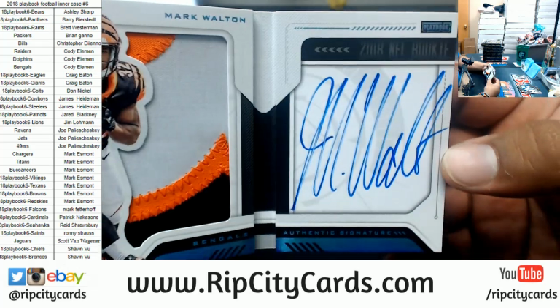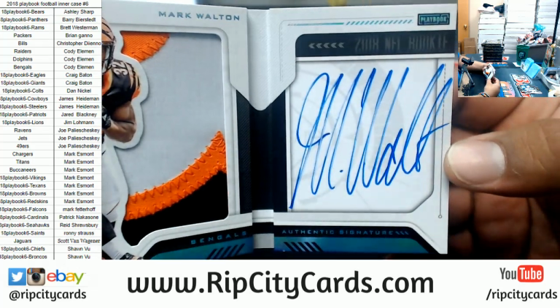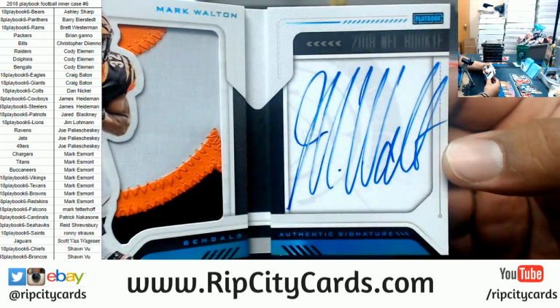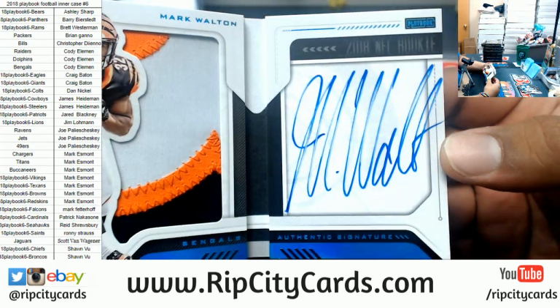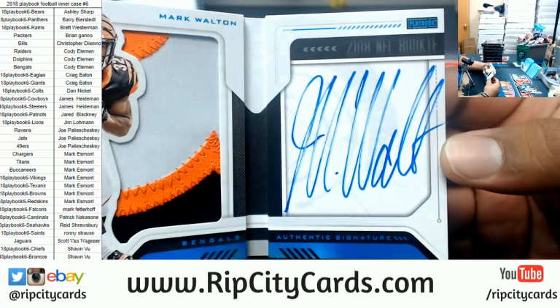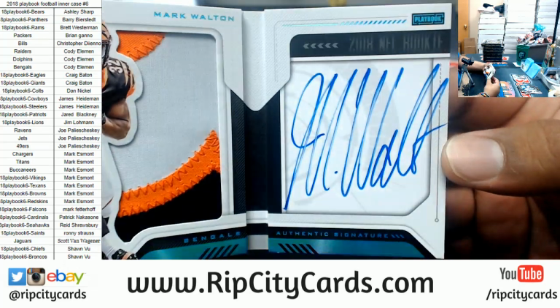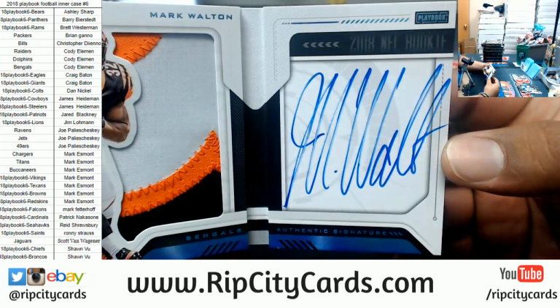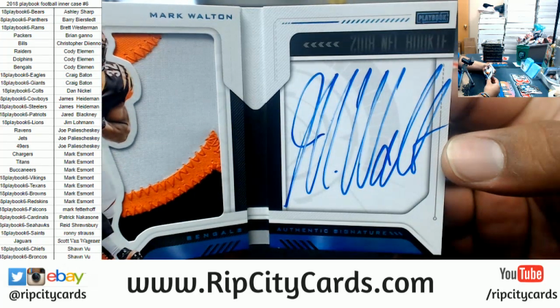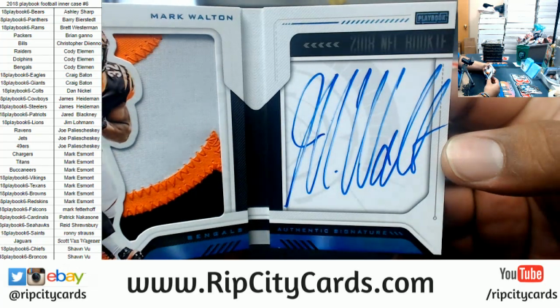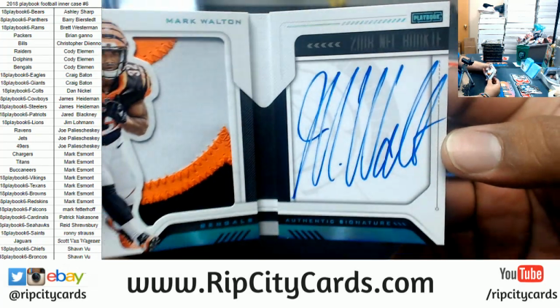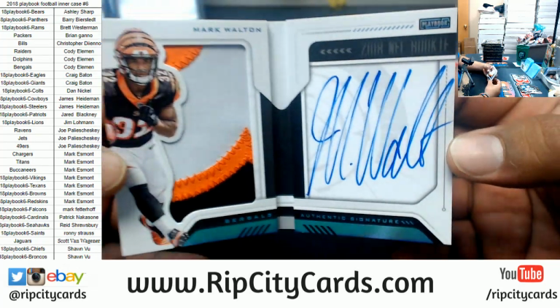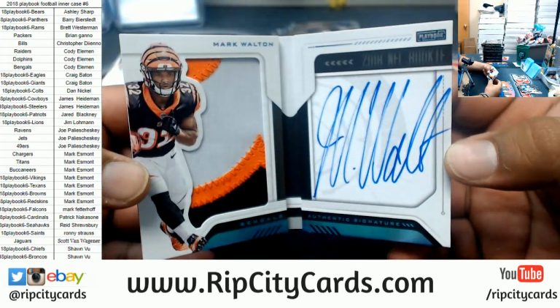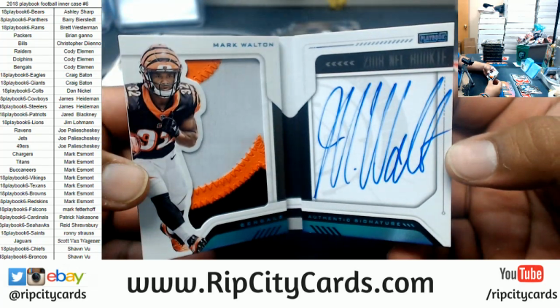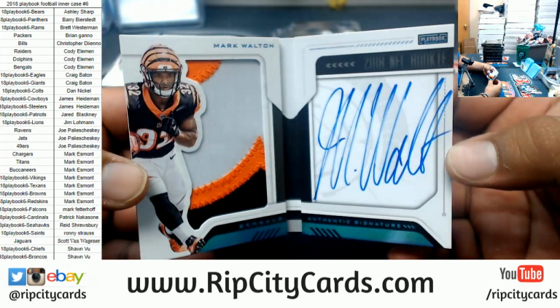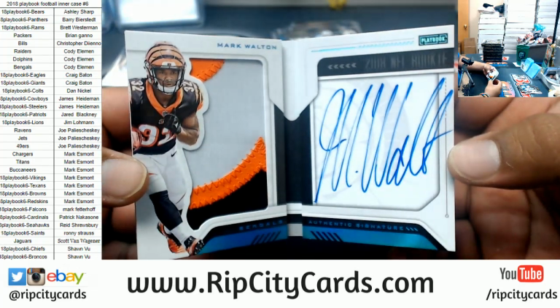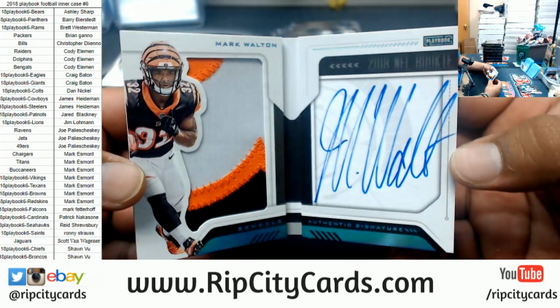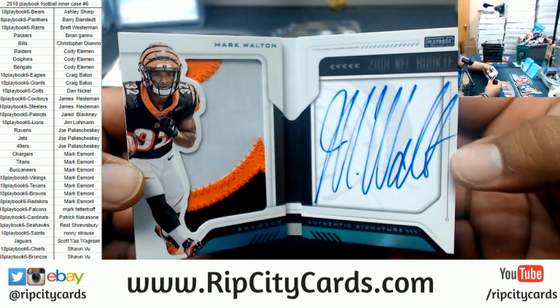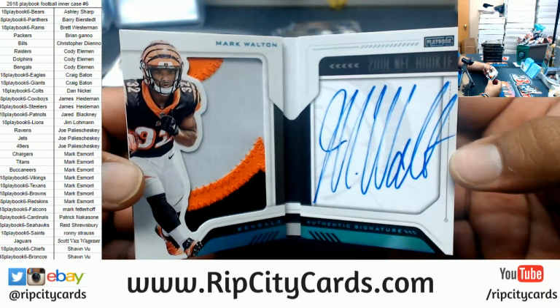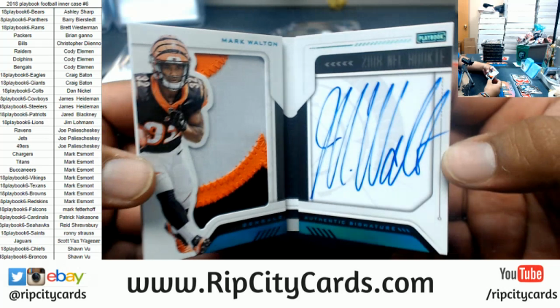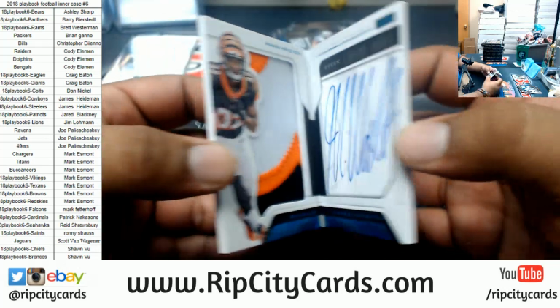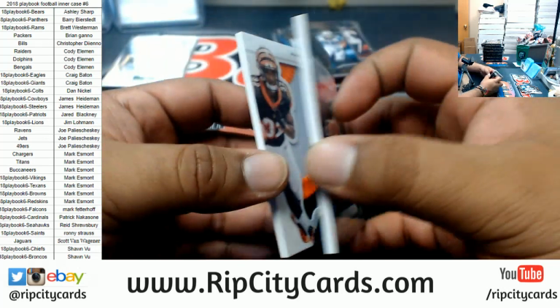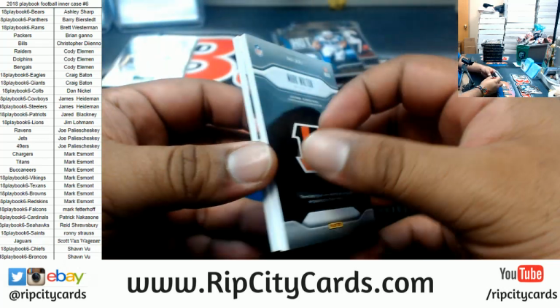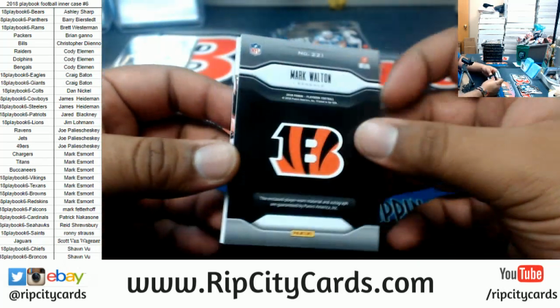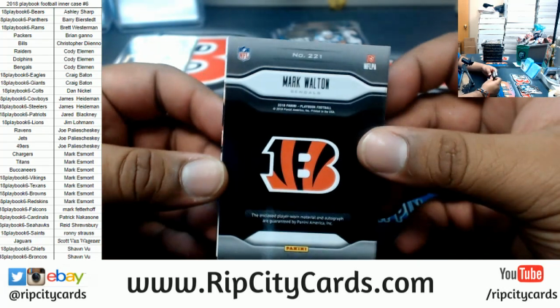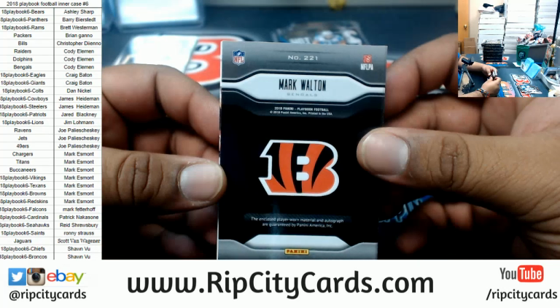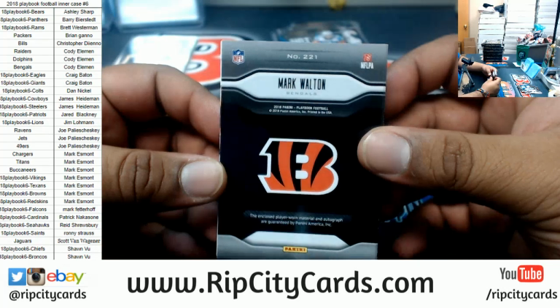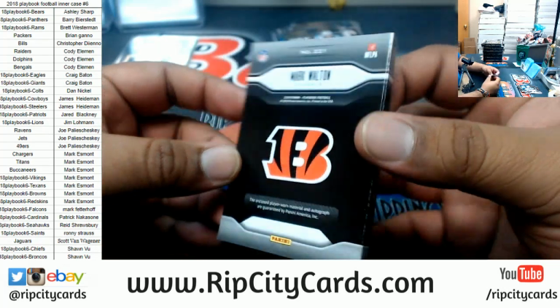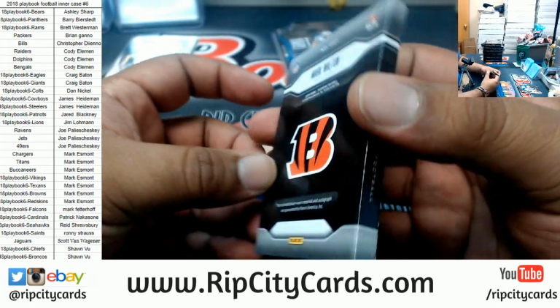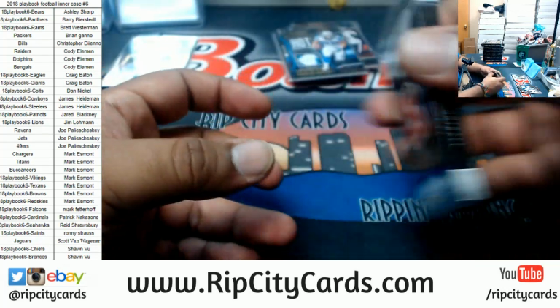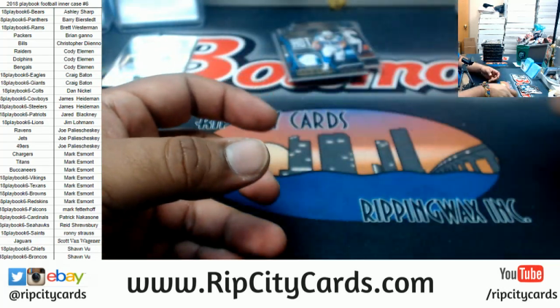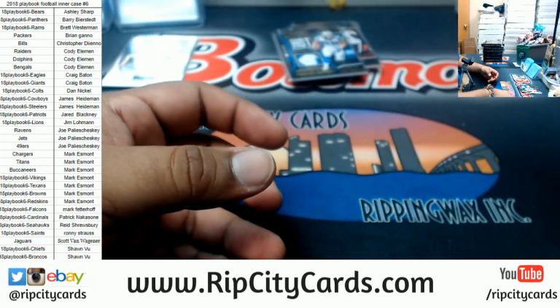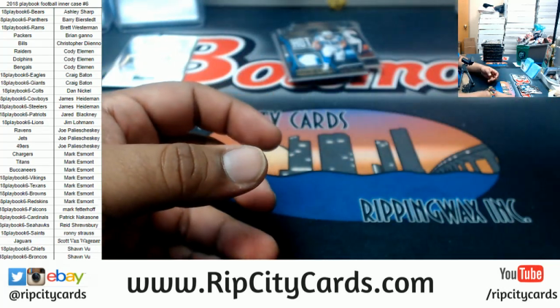Still takes the place of an autograph, so that sucks. Mark Walton 2 of 49, nice three color patch — I could barely see that autograph though. There you go, Bengals with a hit.